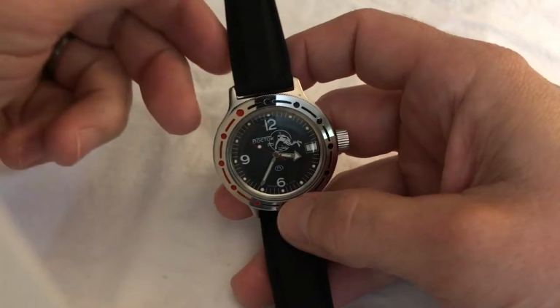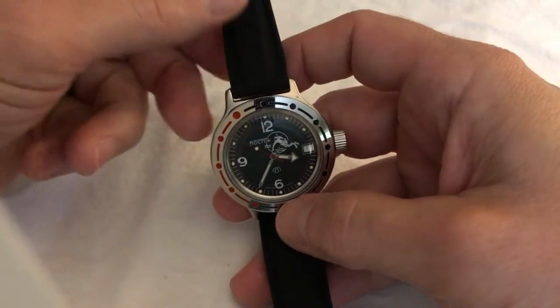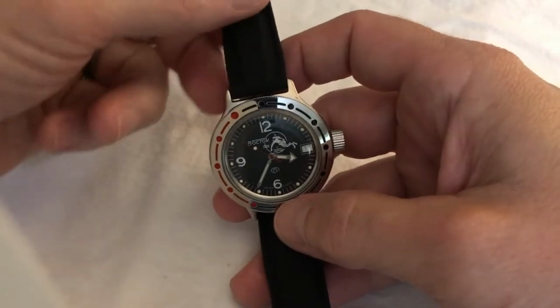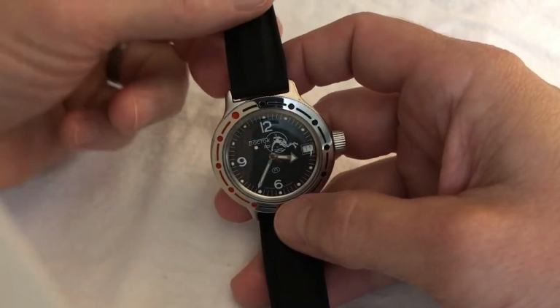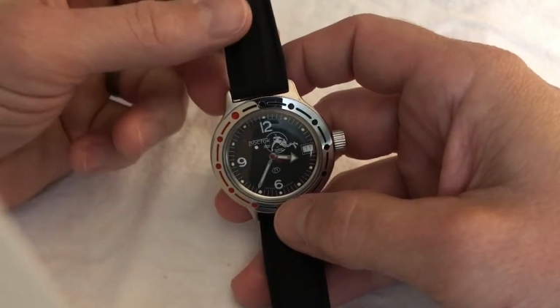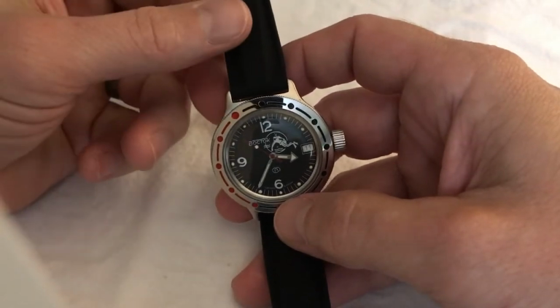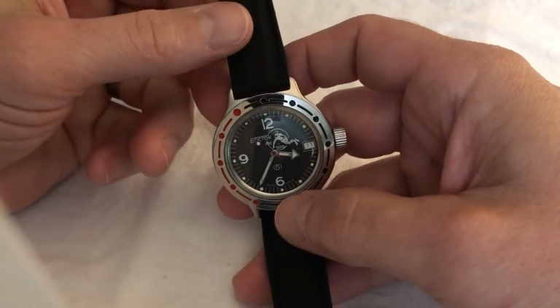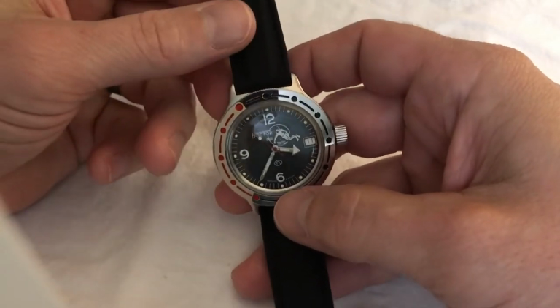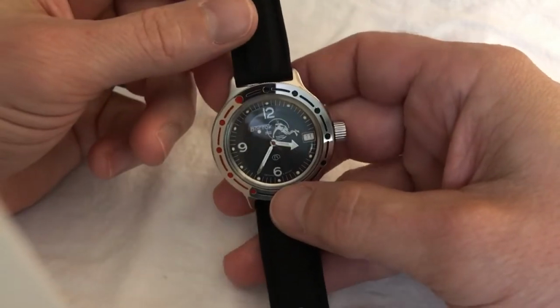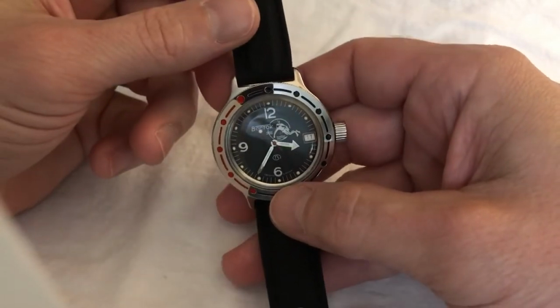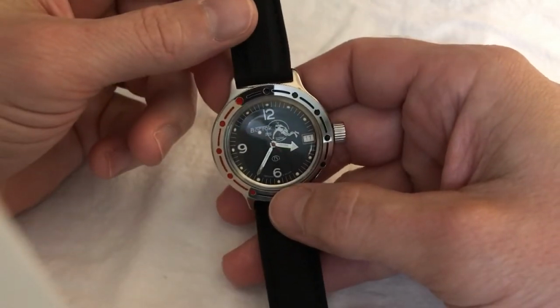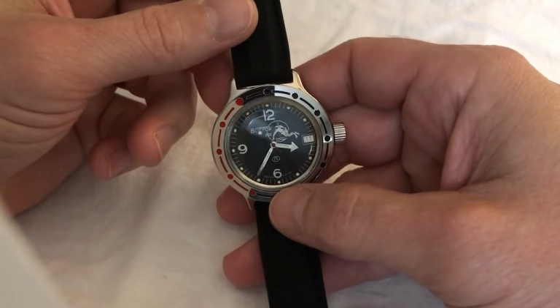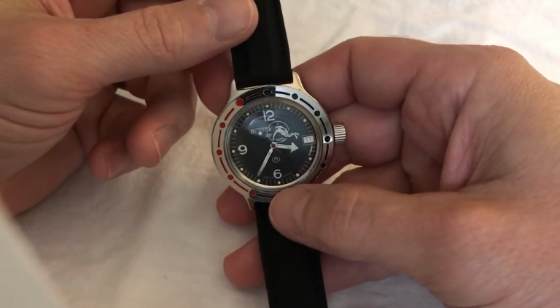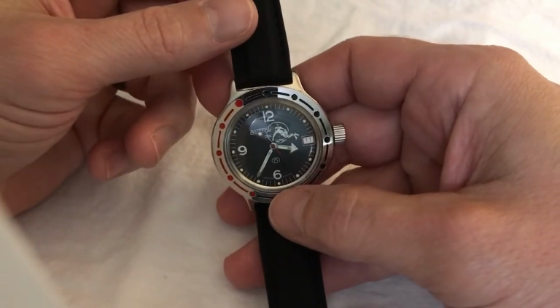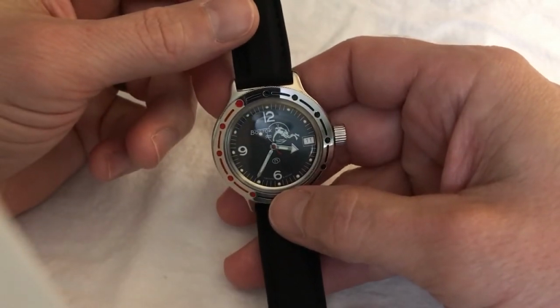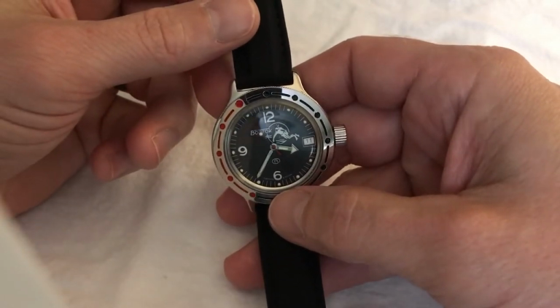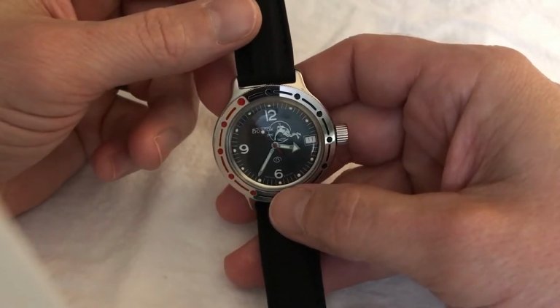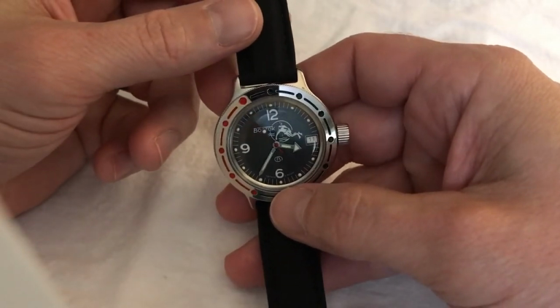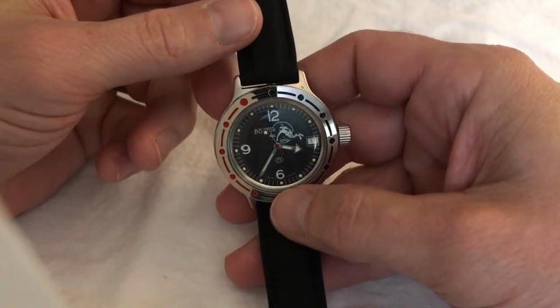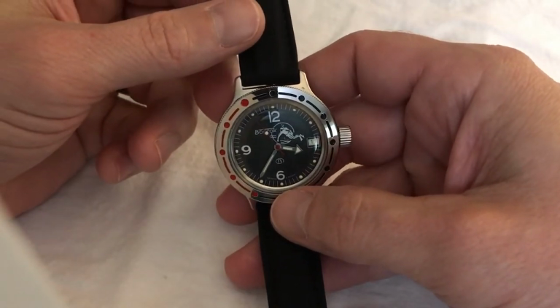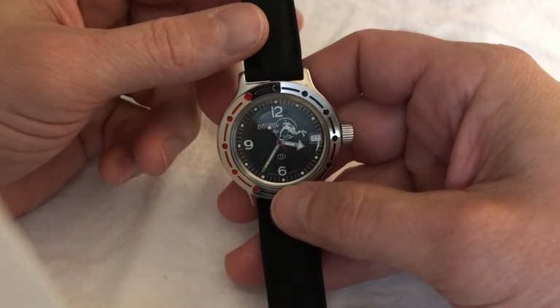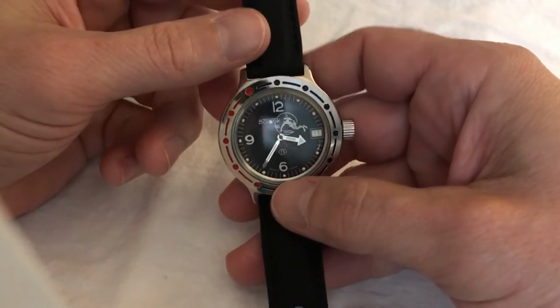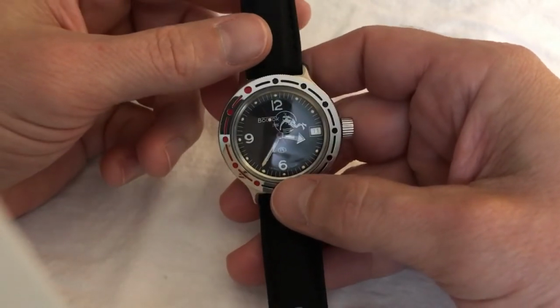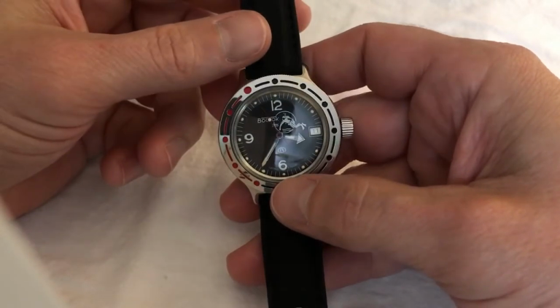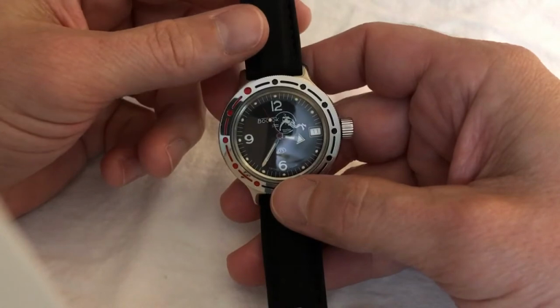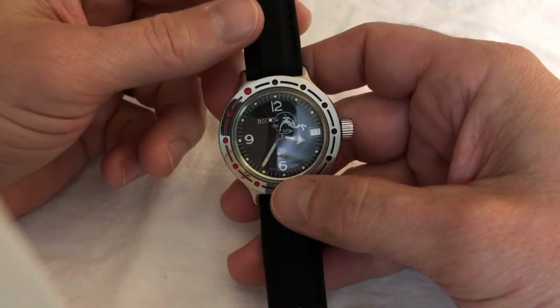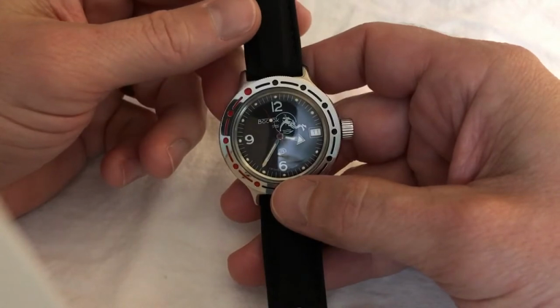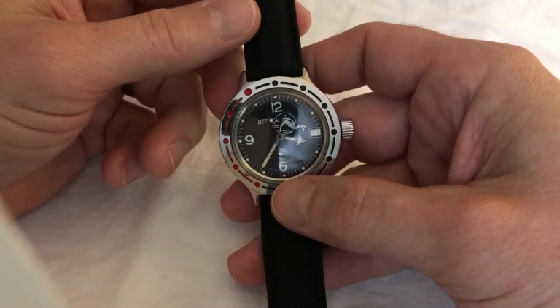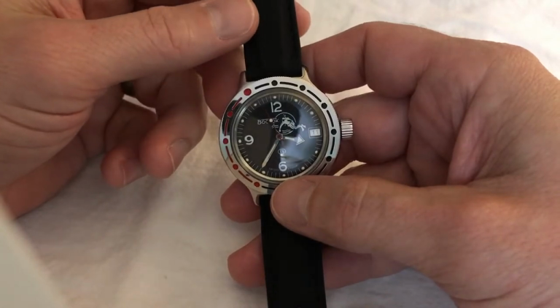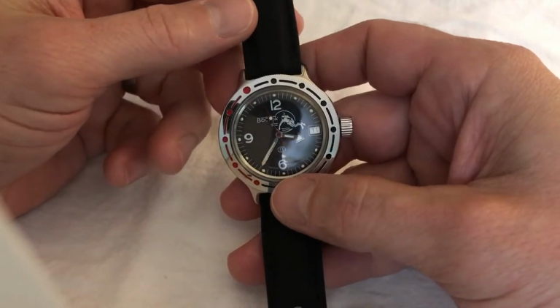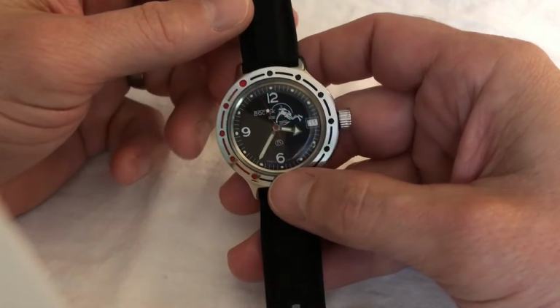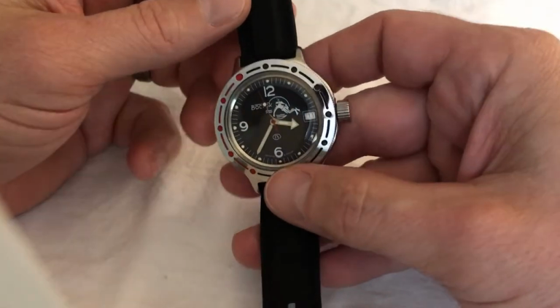Greetings again from Knoxville, Tennessee. It is Thursday, May 11th, 2017.